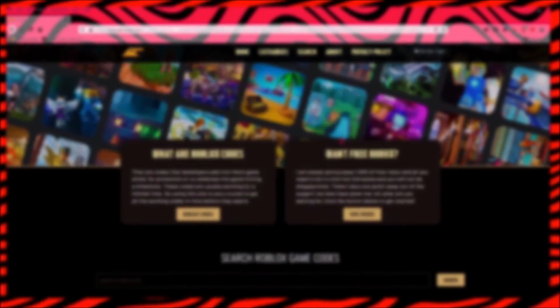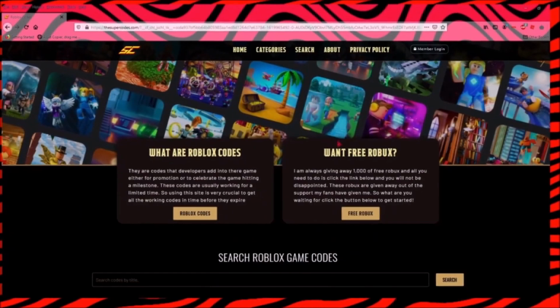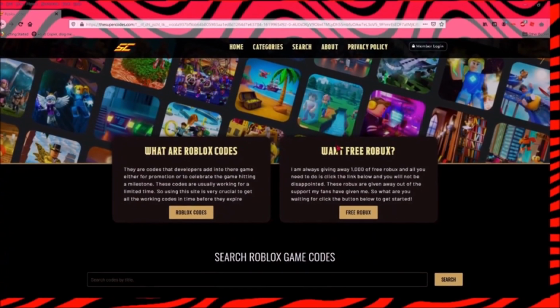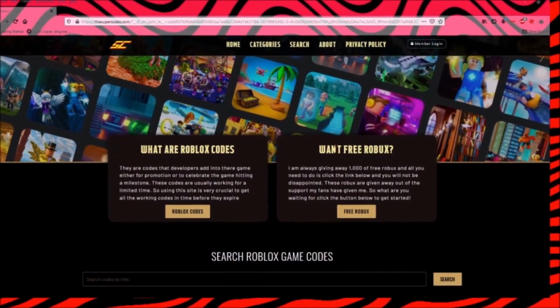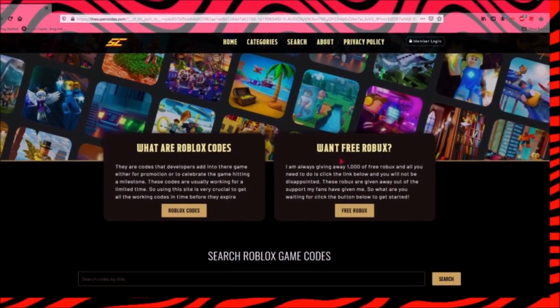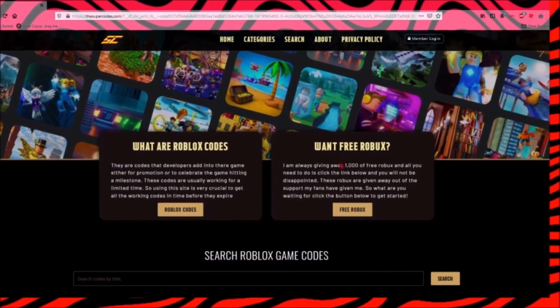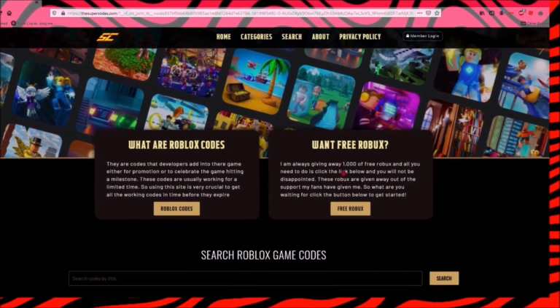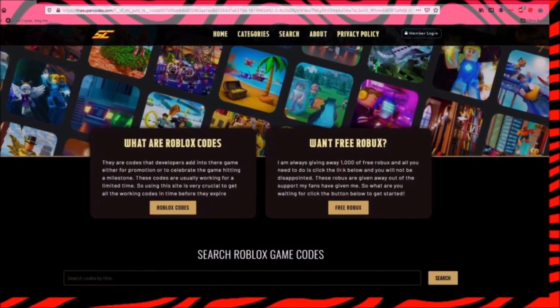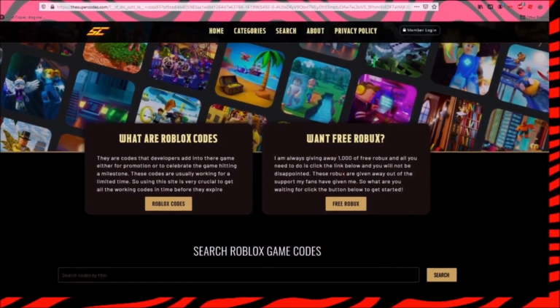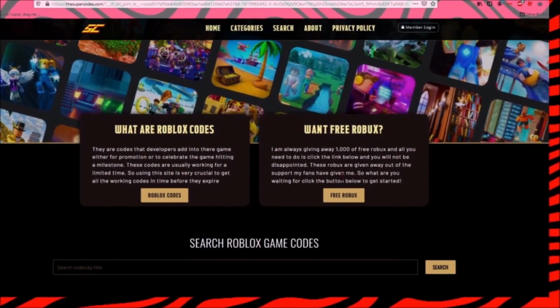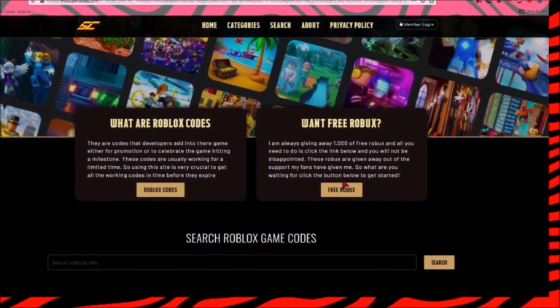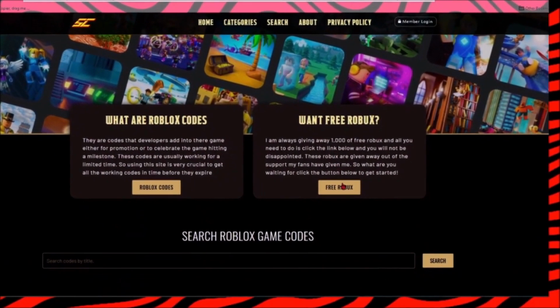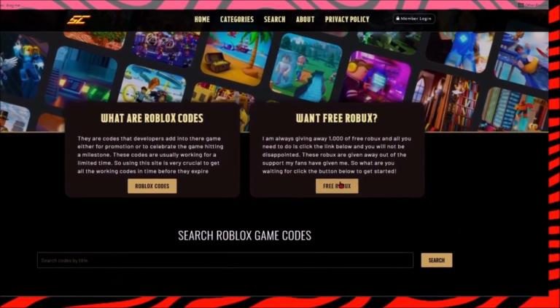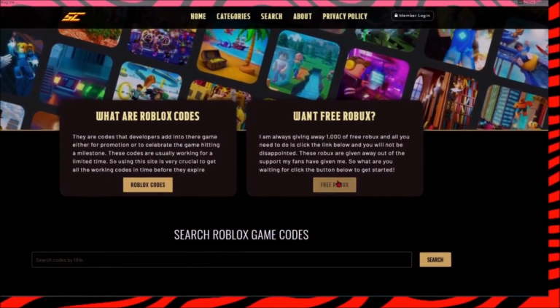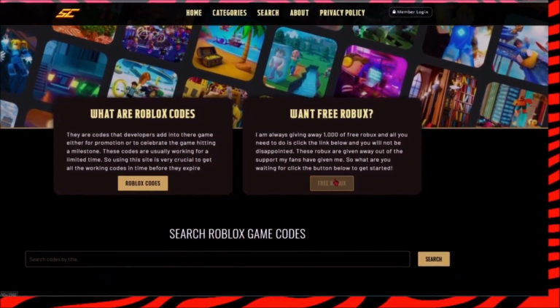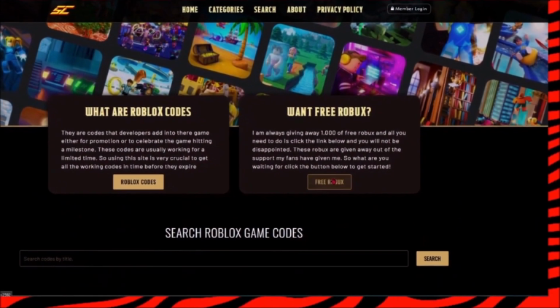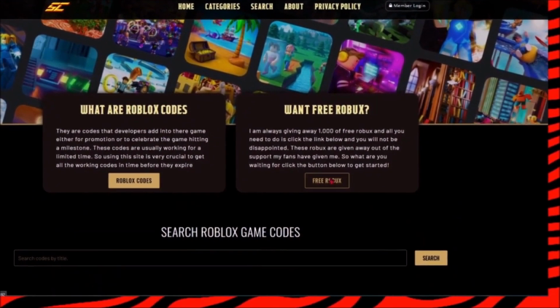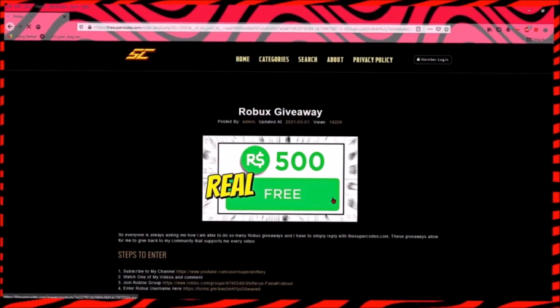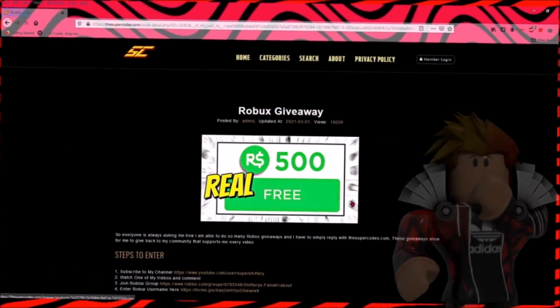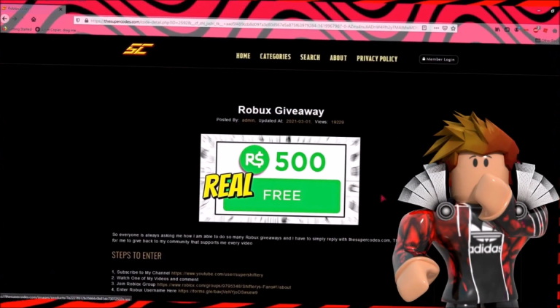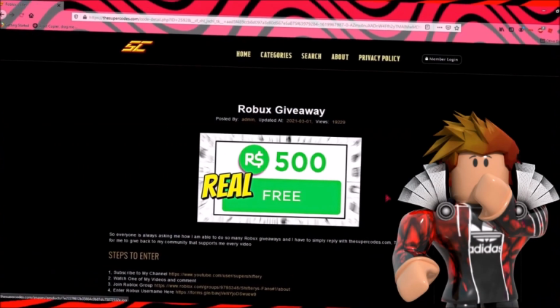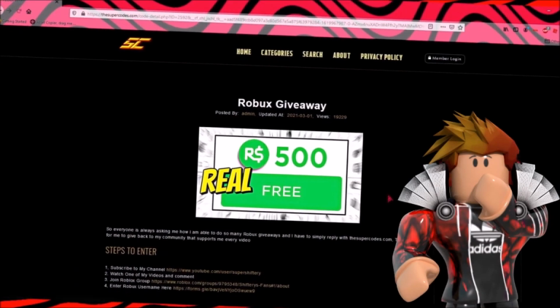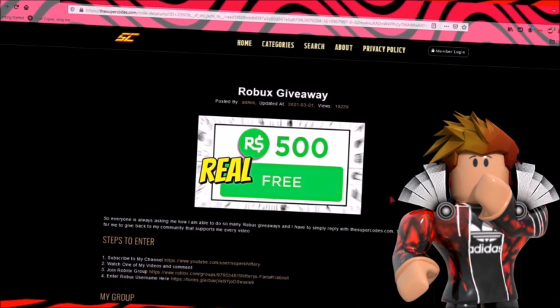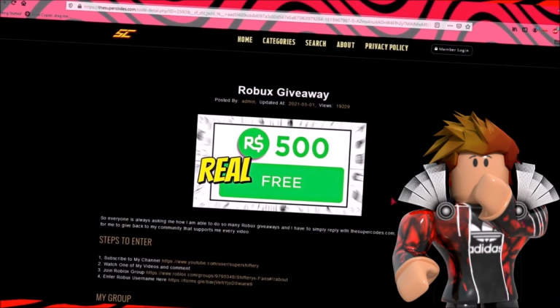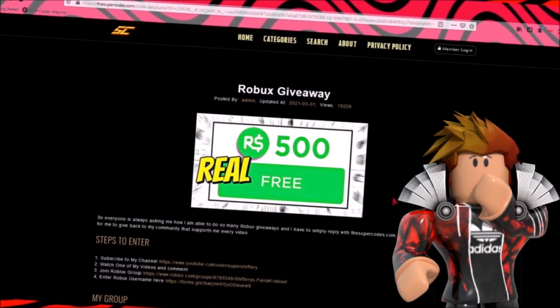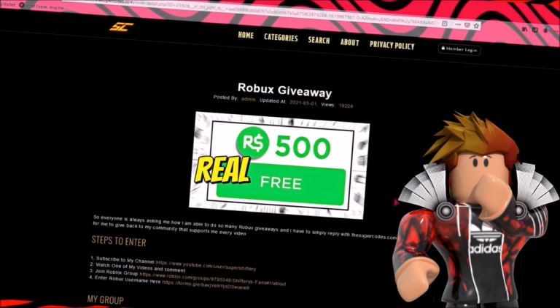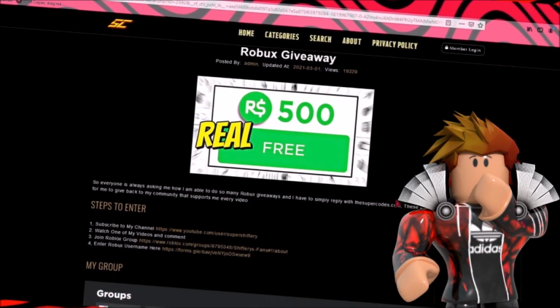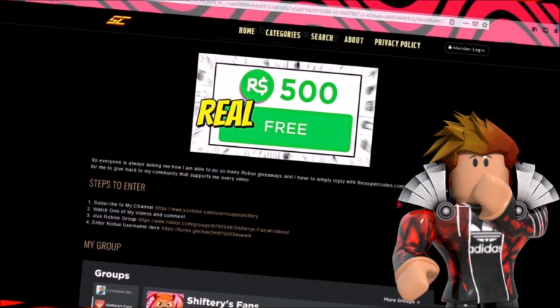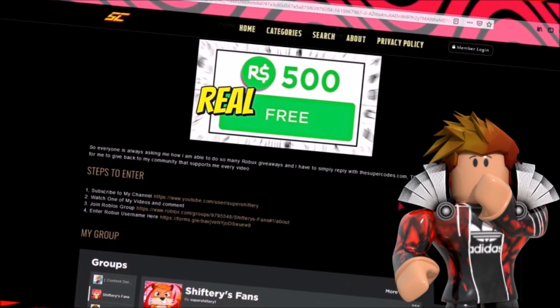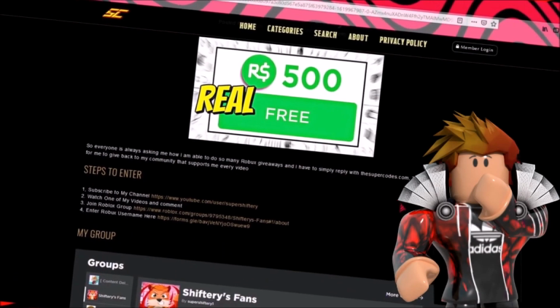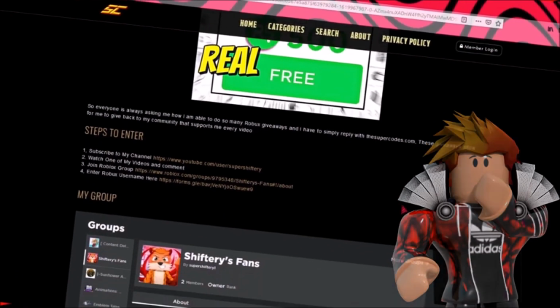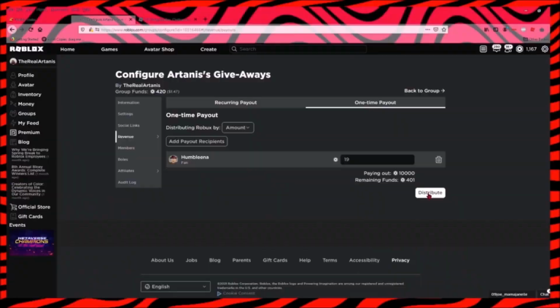Once you're on the website TheSuperCodes.com, just scroll down and click the button that says free Robux and complete the steps to get 10,000 free Robux.